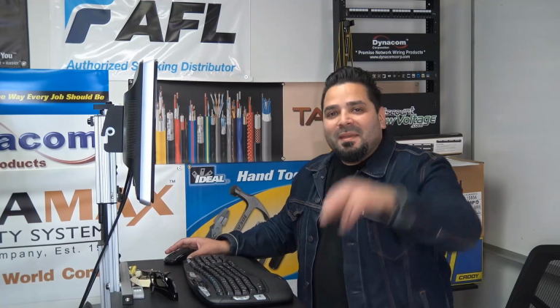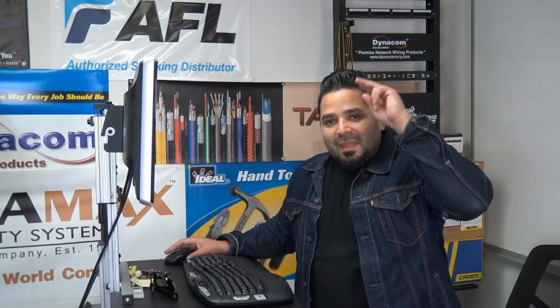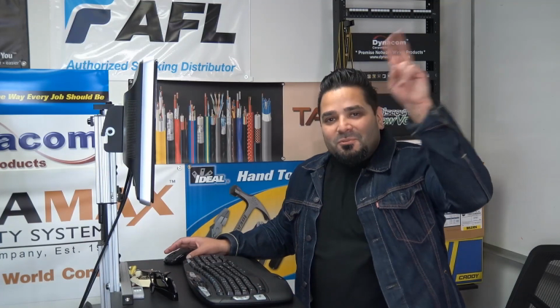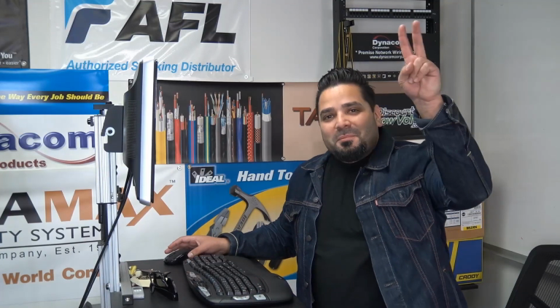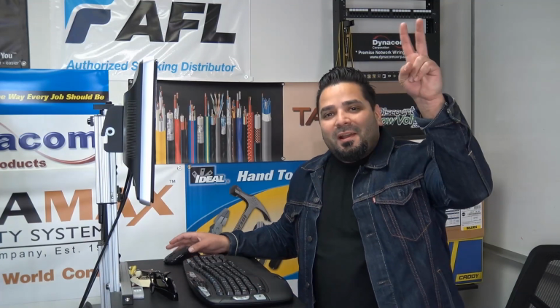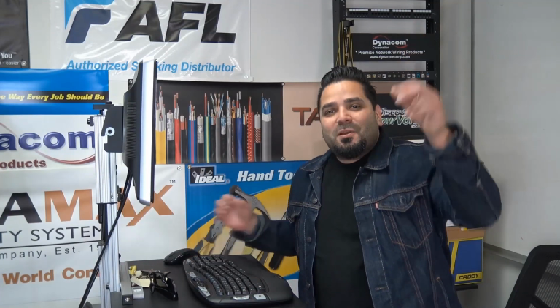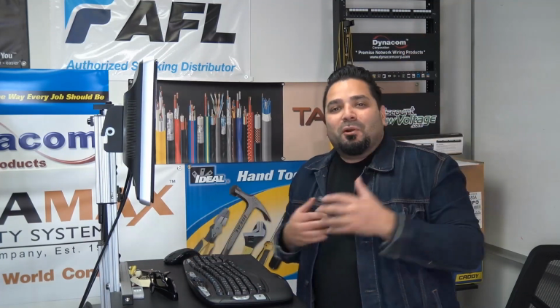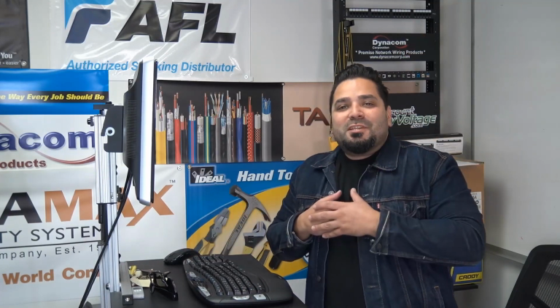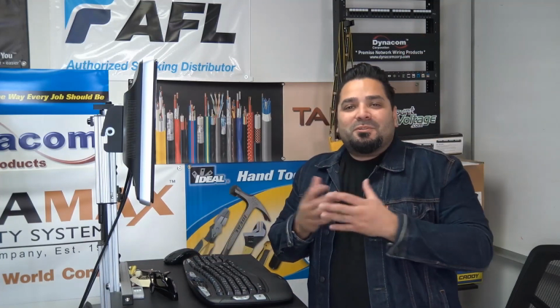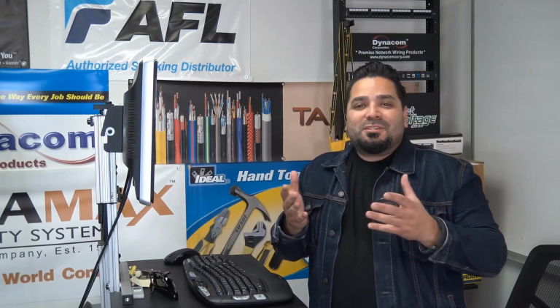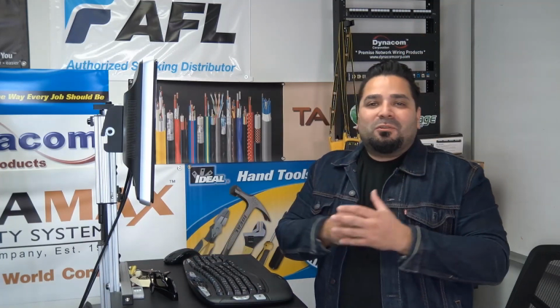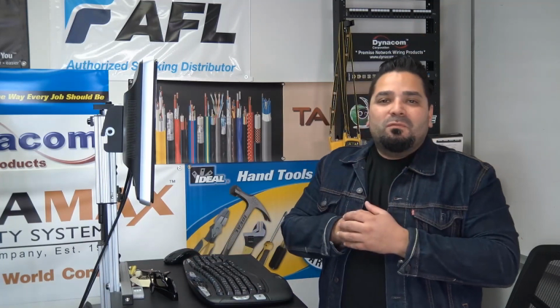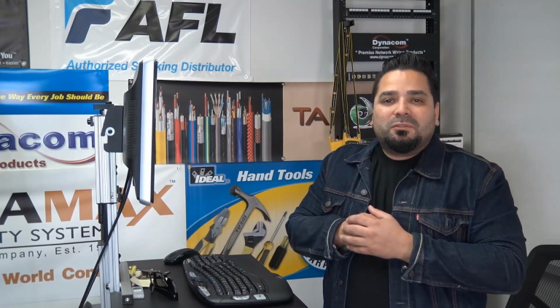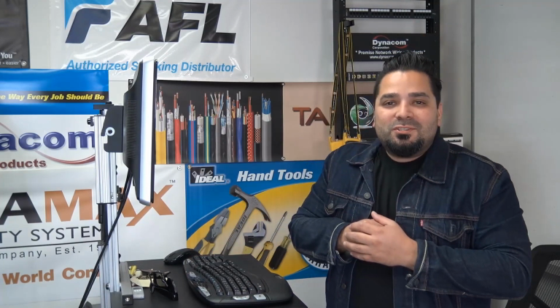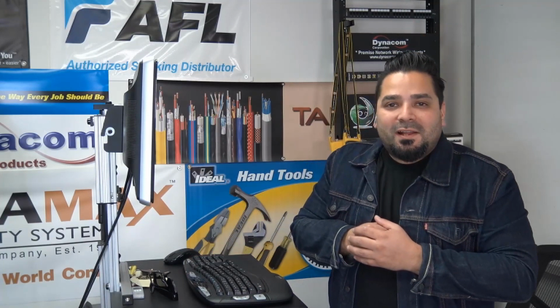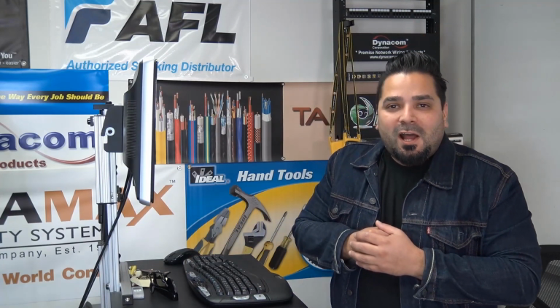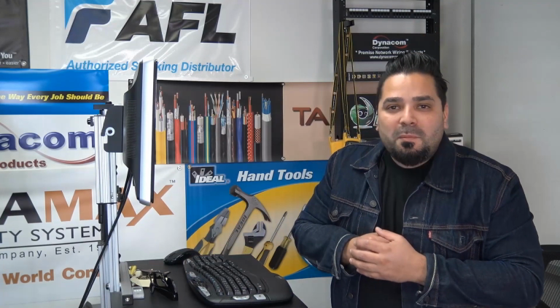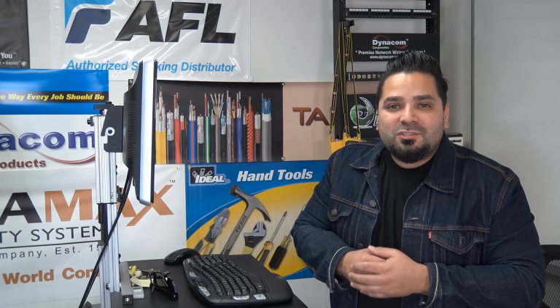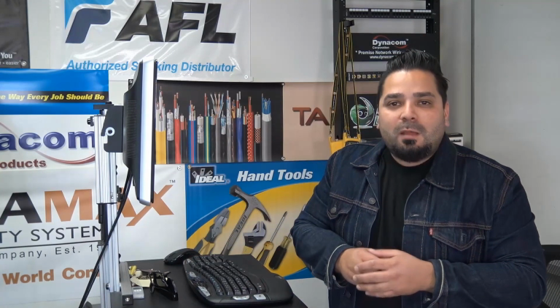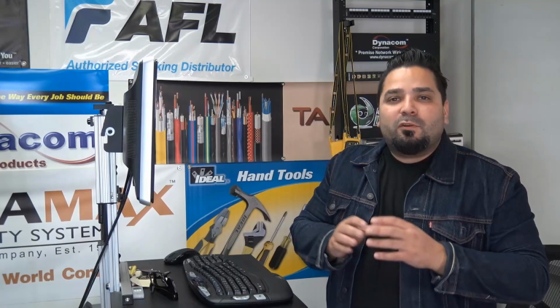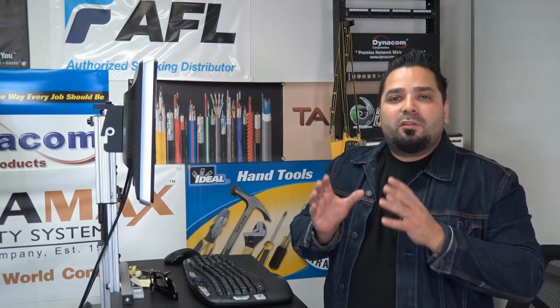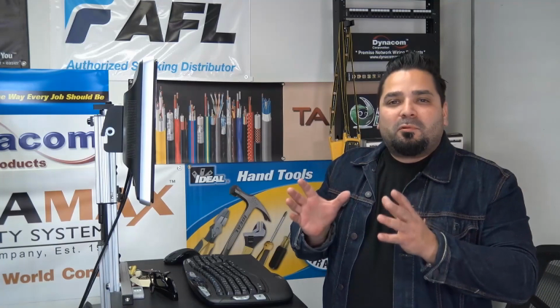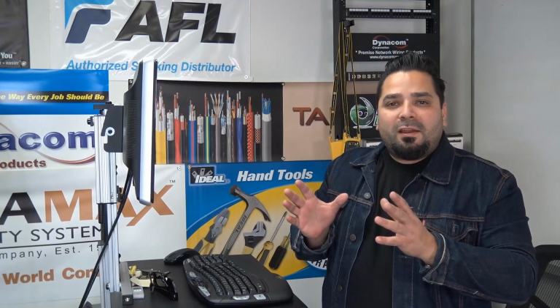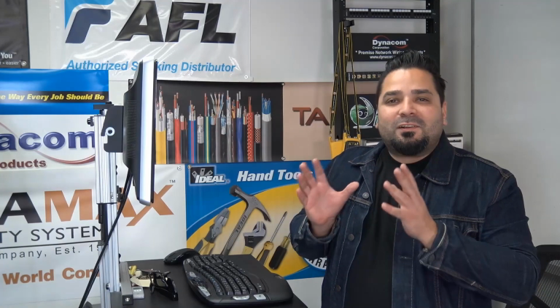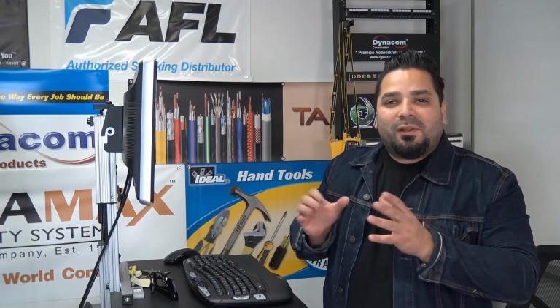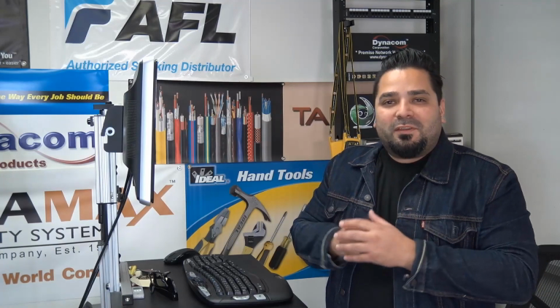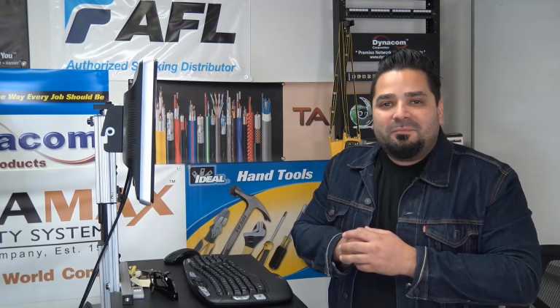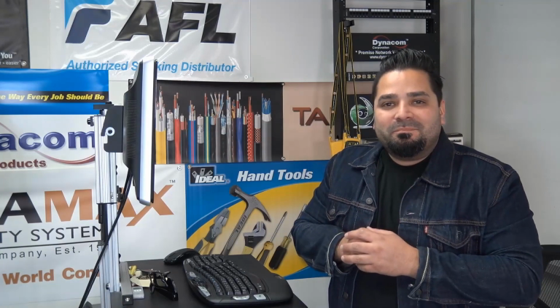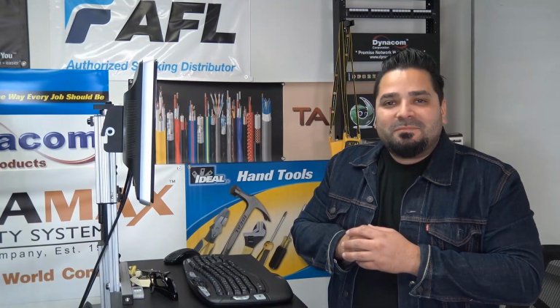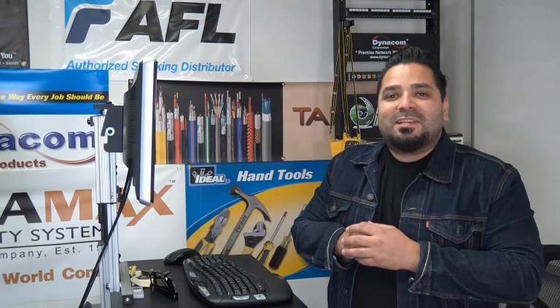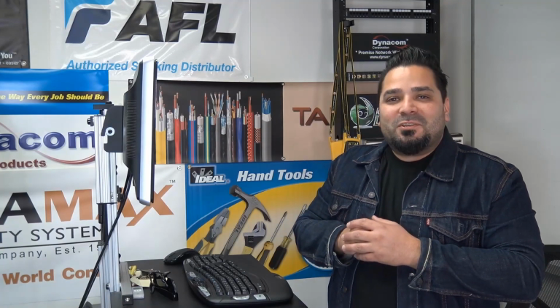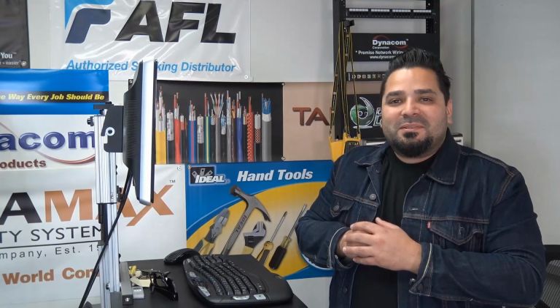Hey, what's up guys? I'm Mercy with discountlowvoltage.com and it's time for another product quick view. Let's get to it.